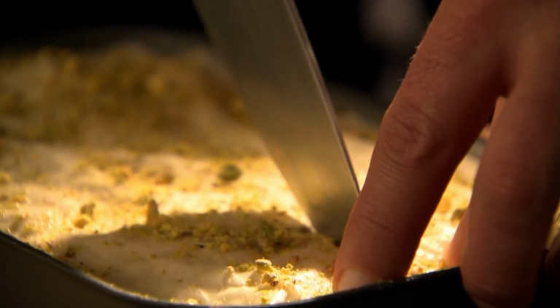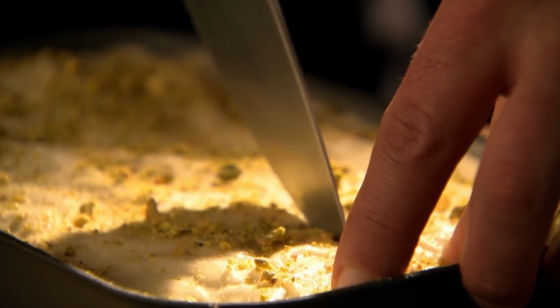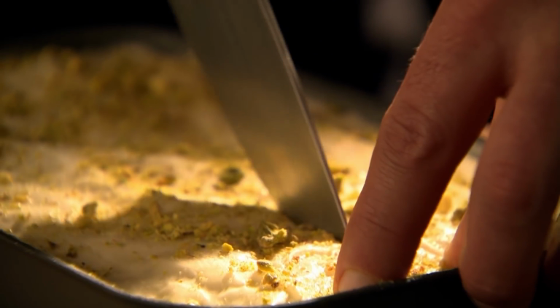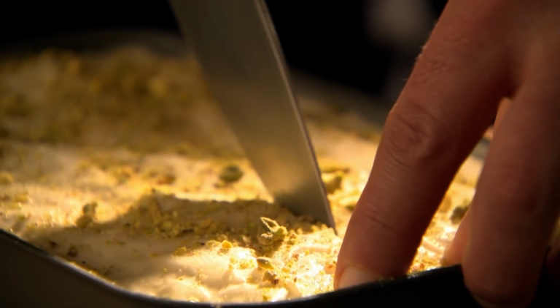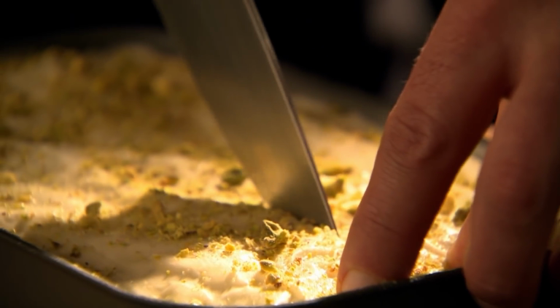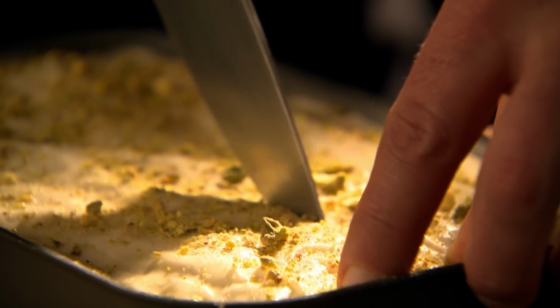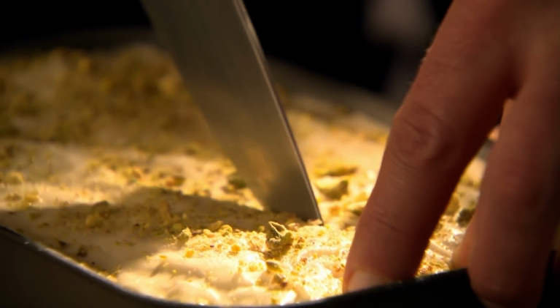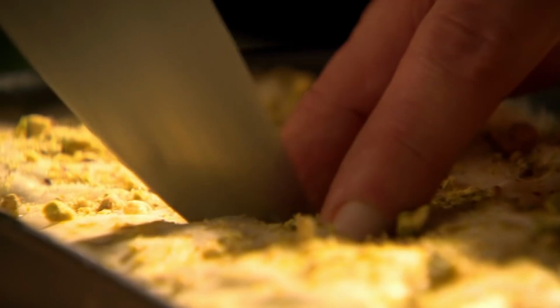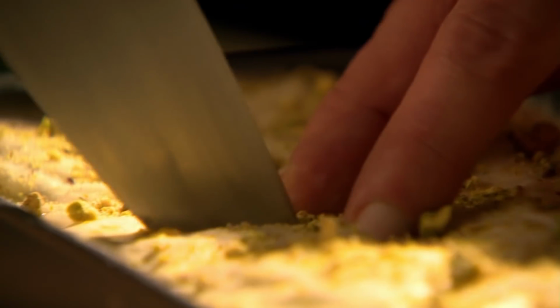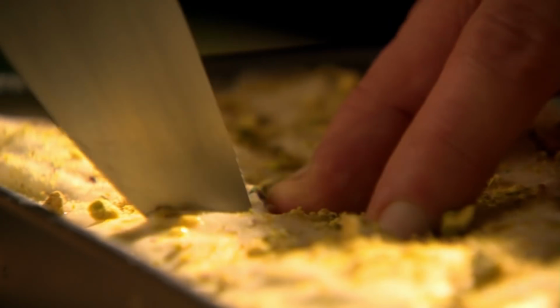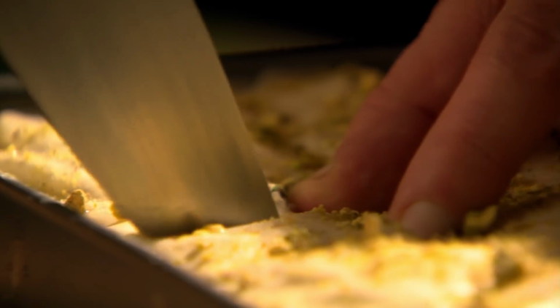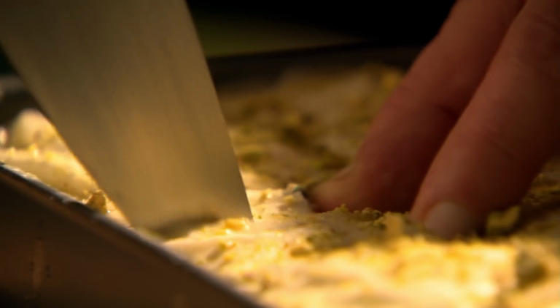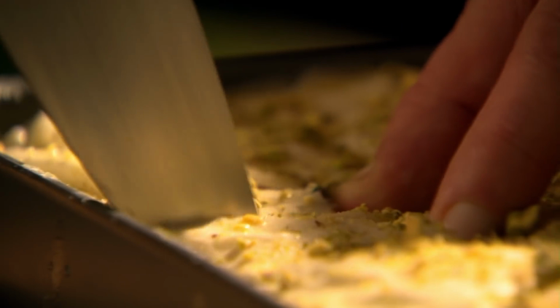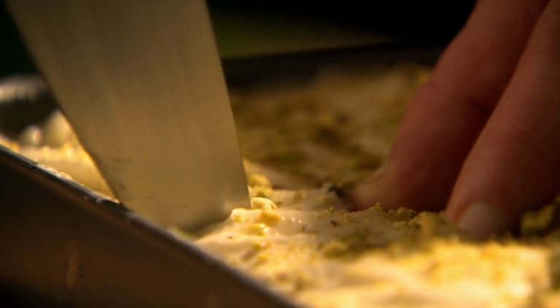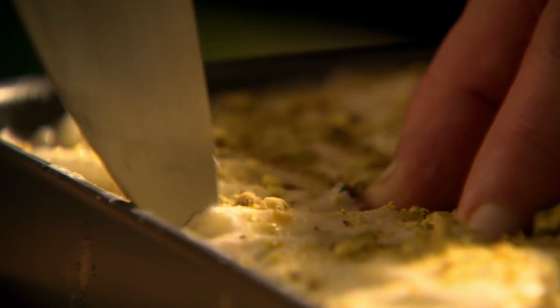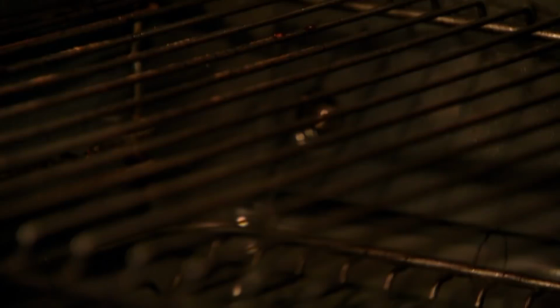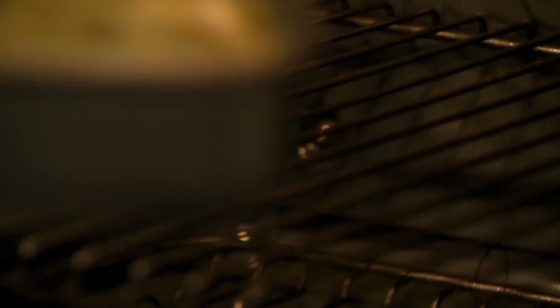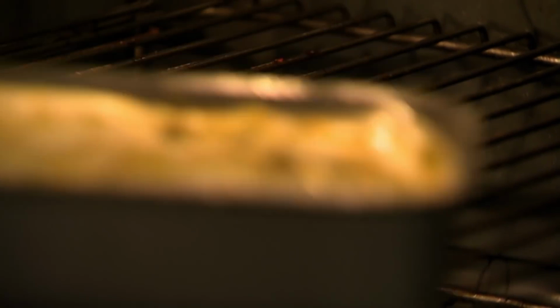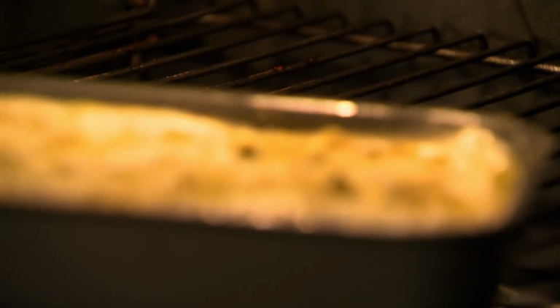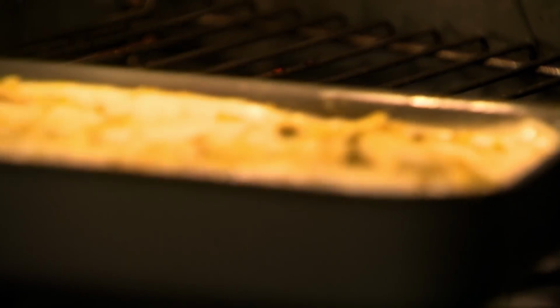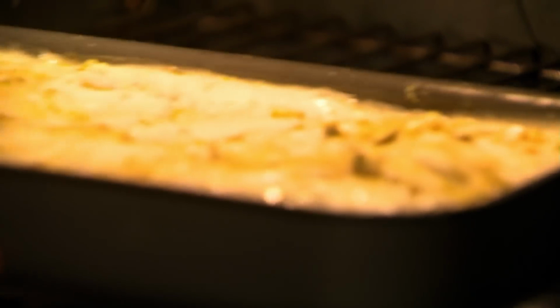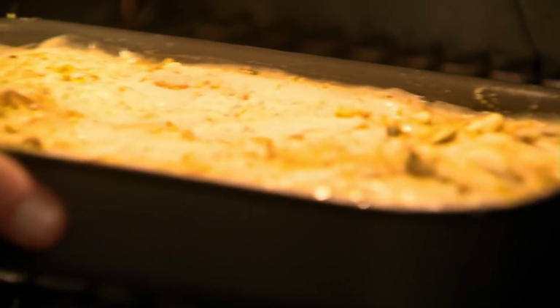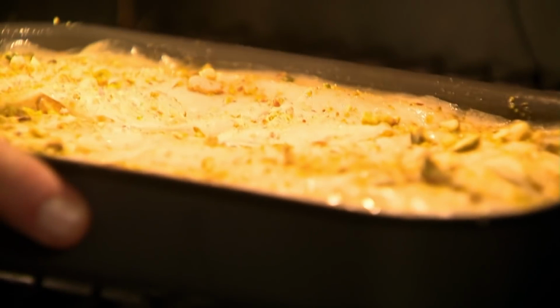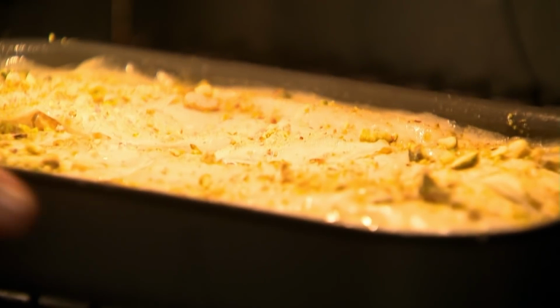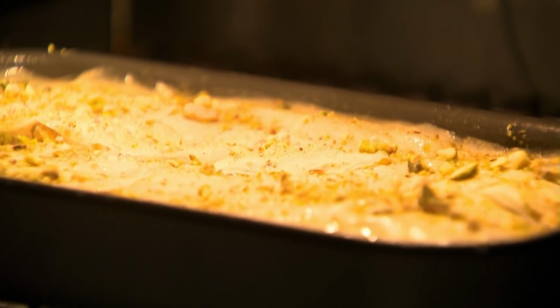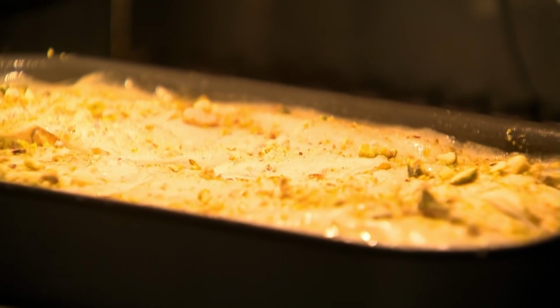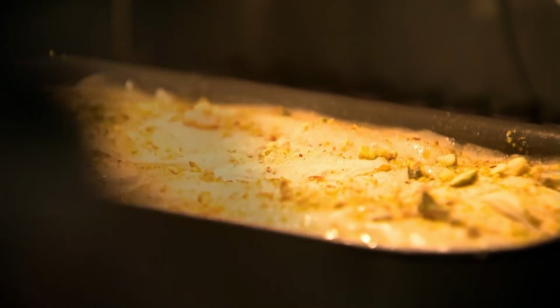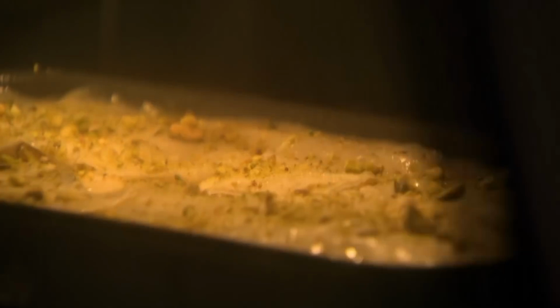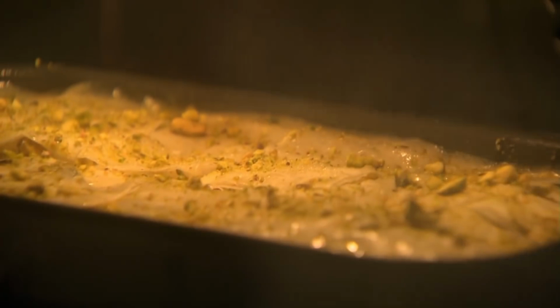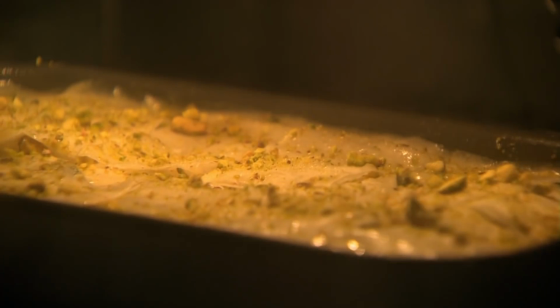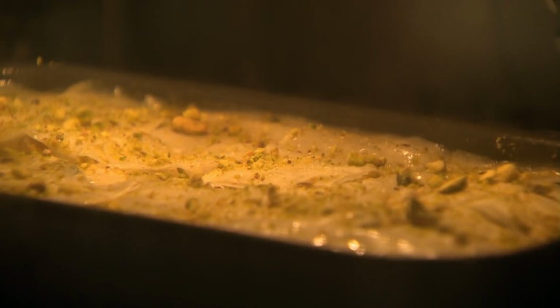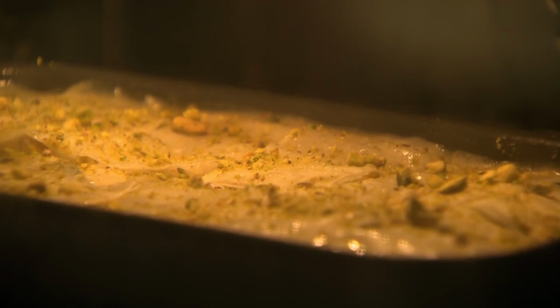Then cut the baklava into bite-sized rectangles and bake in a preheated oven for 30 to 40 minutes.